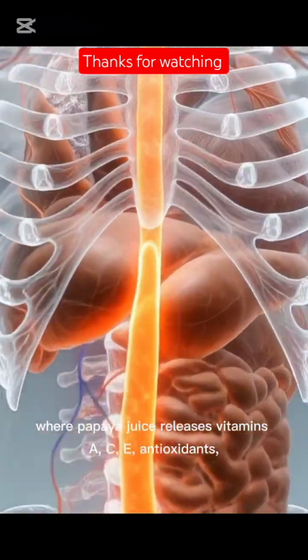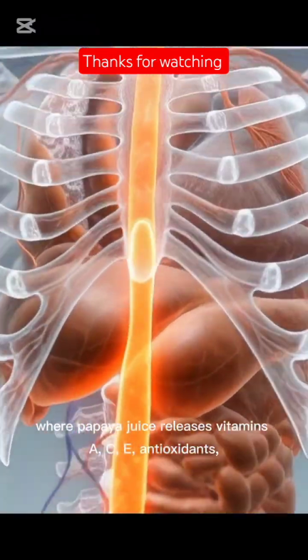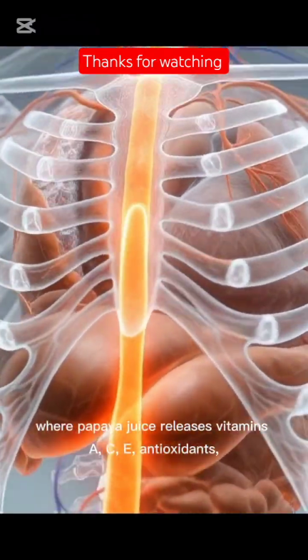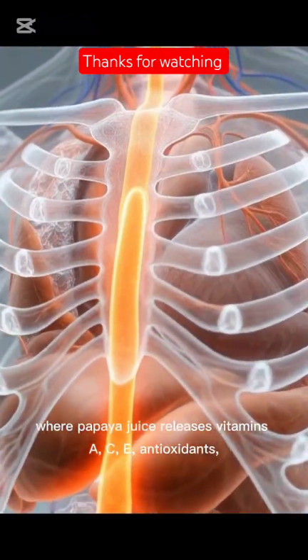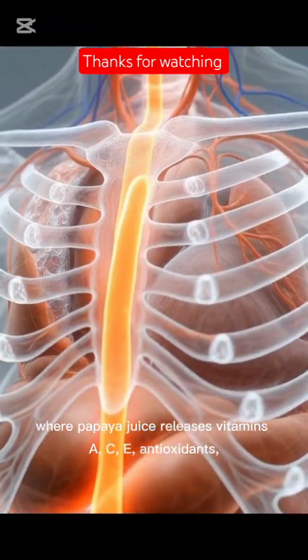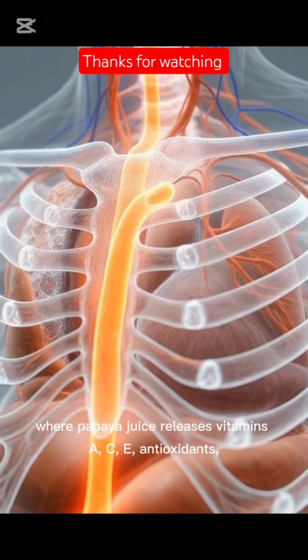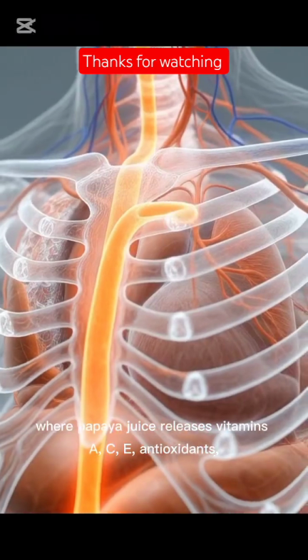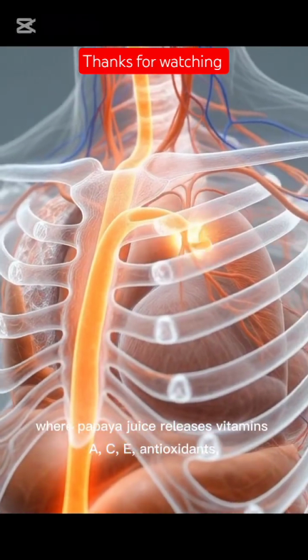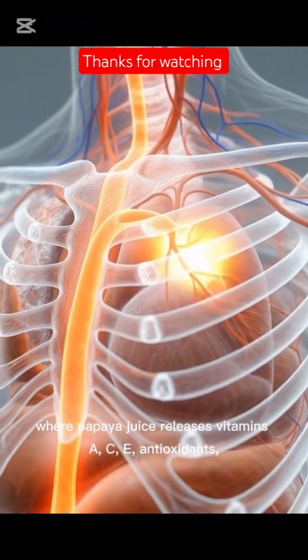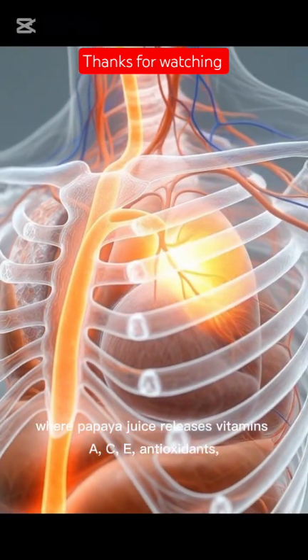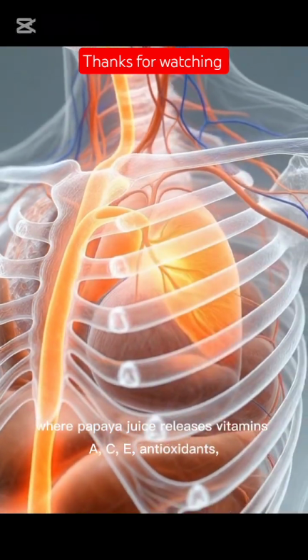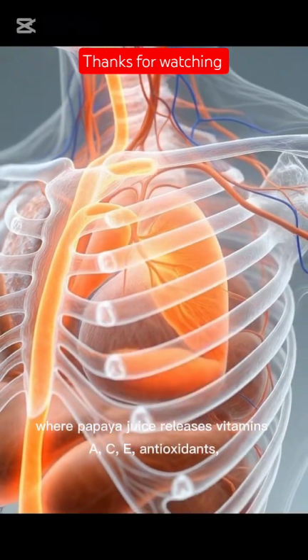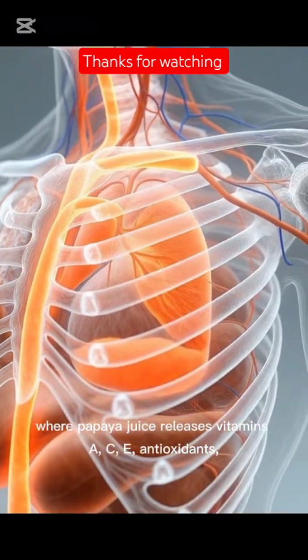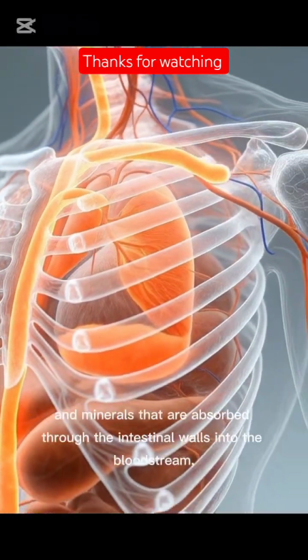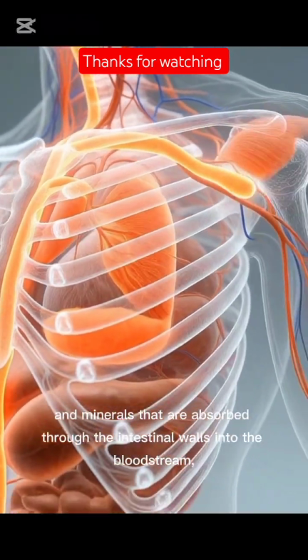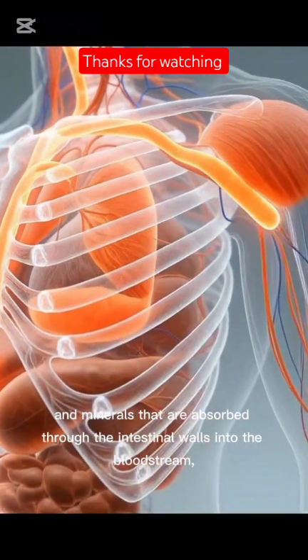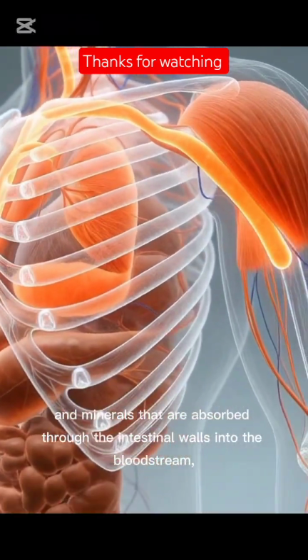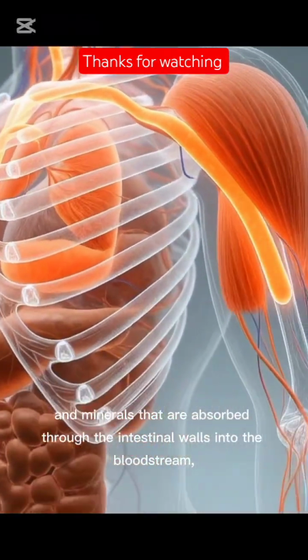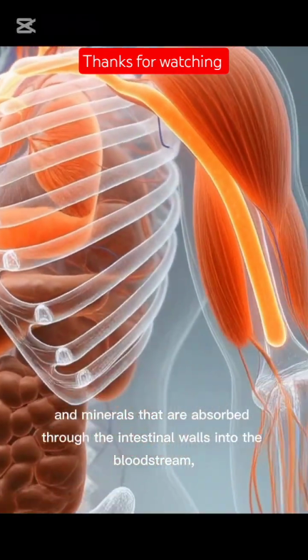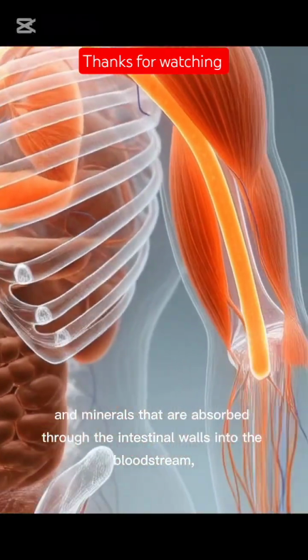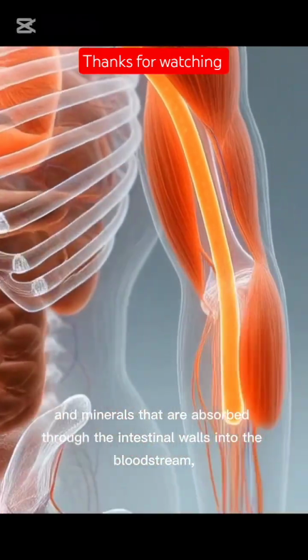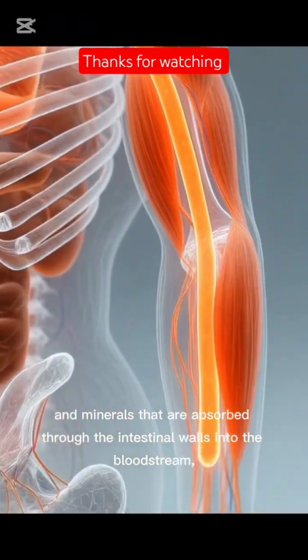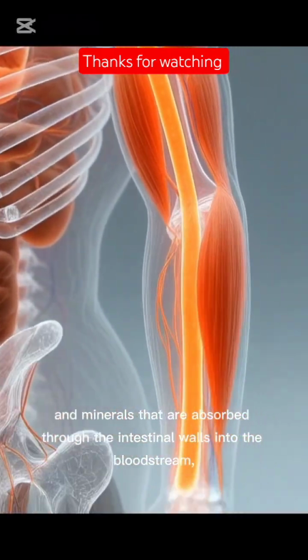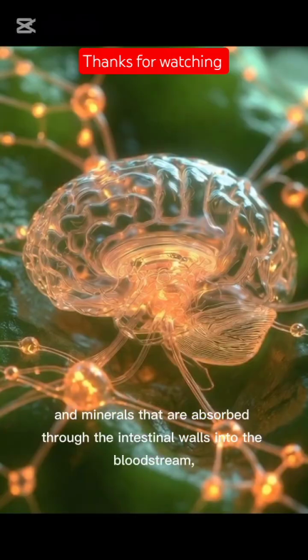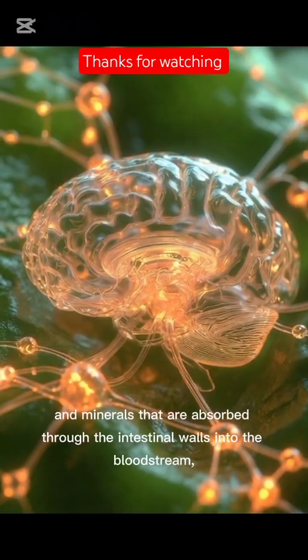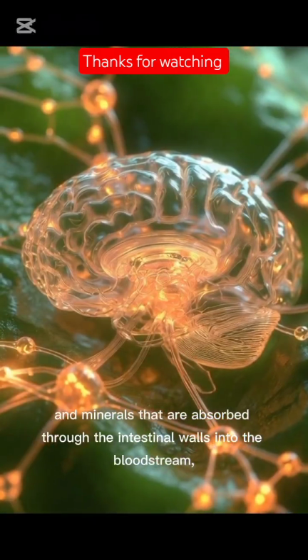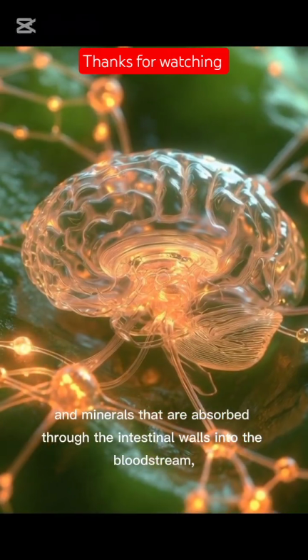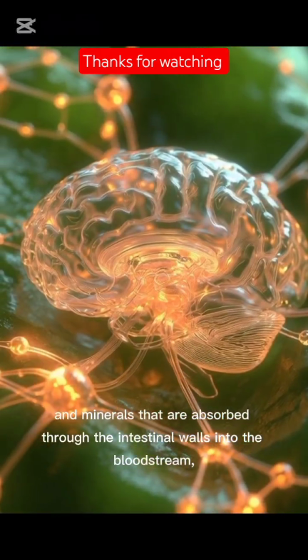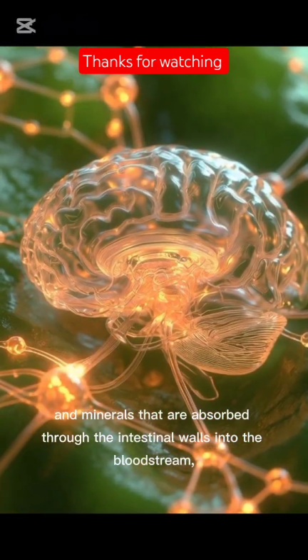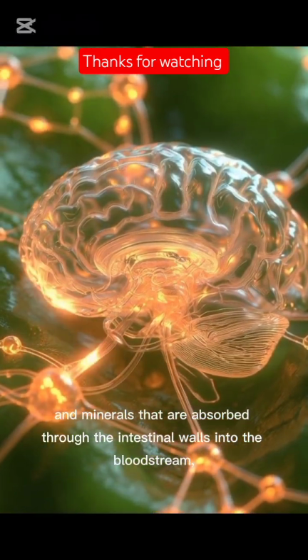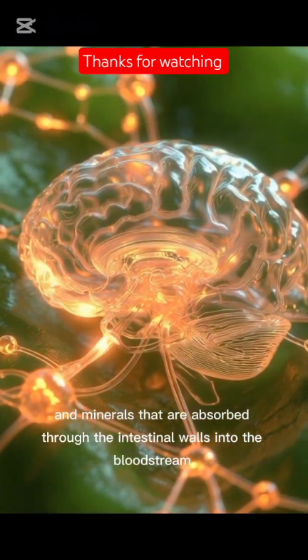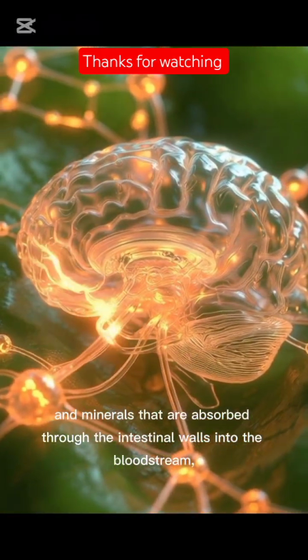C, E, antioxidants and minerals that are absorbed through the intestinal walls into the bloodstream.